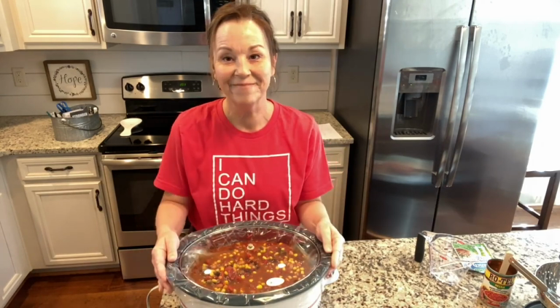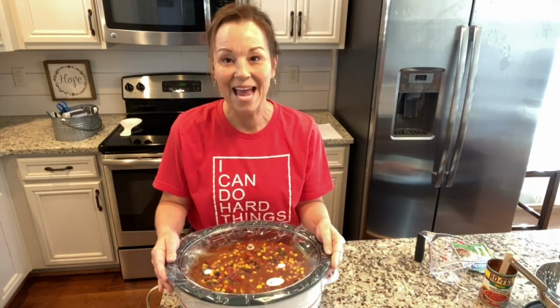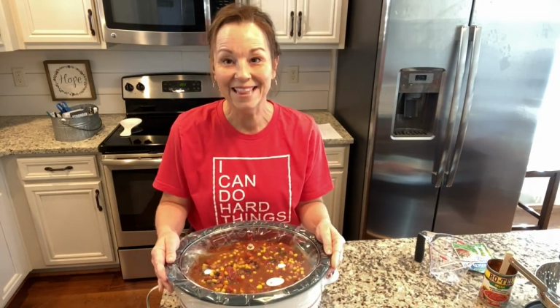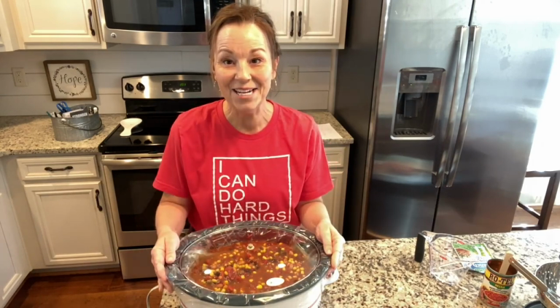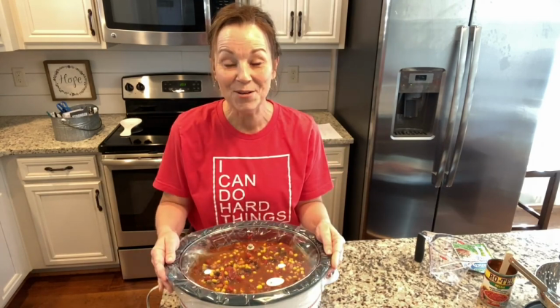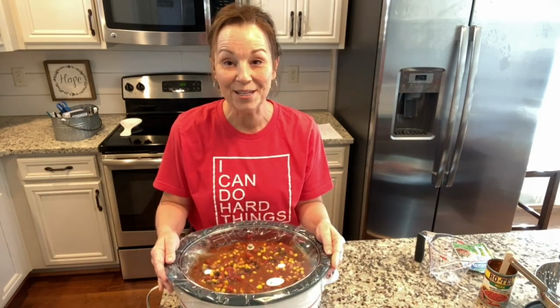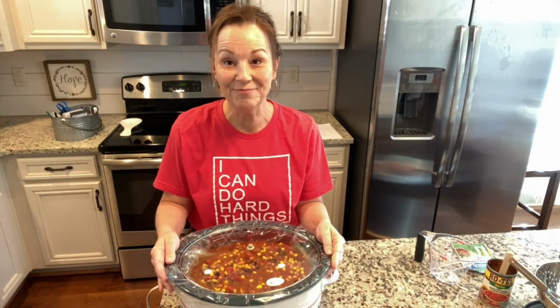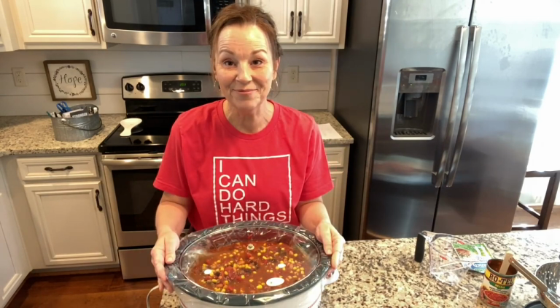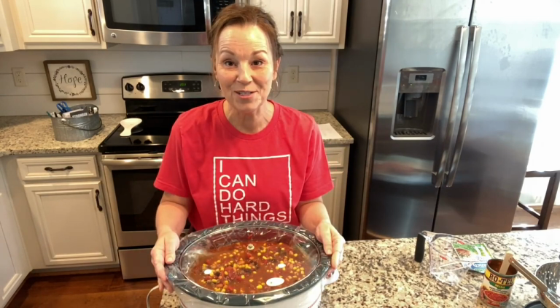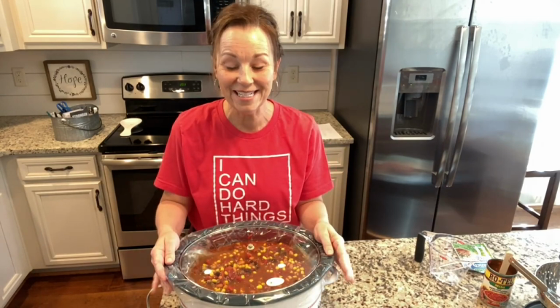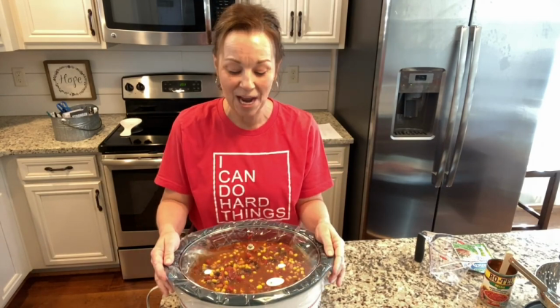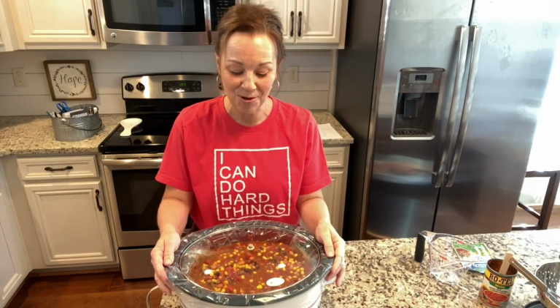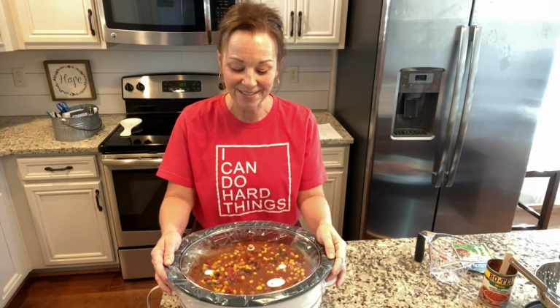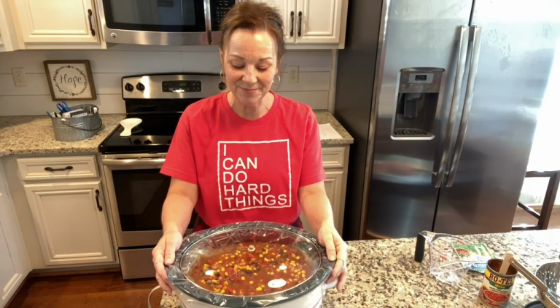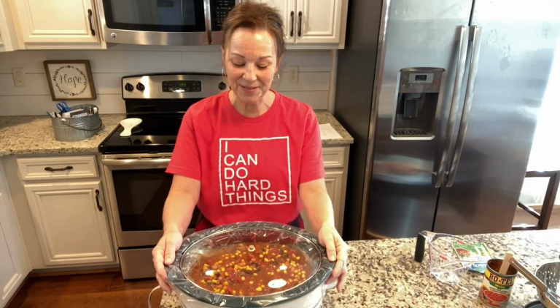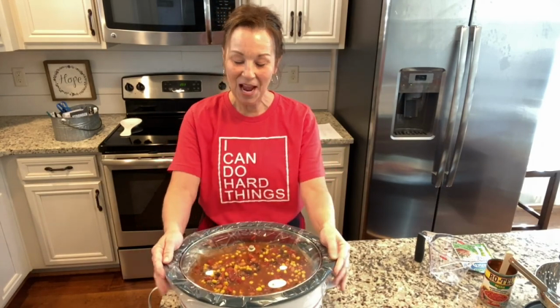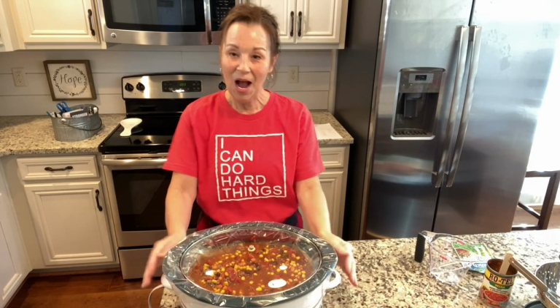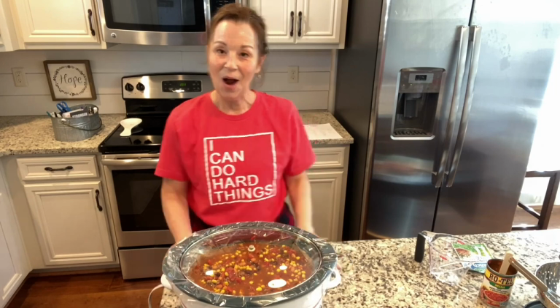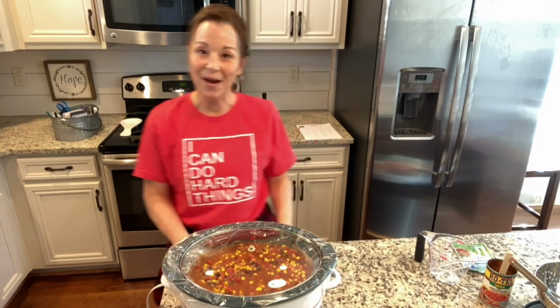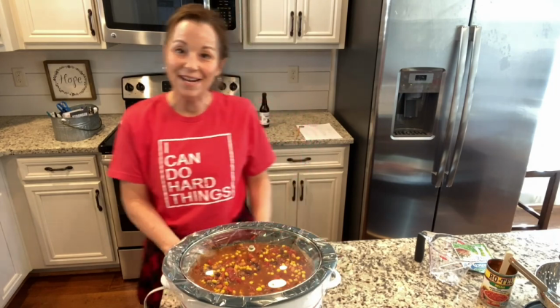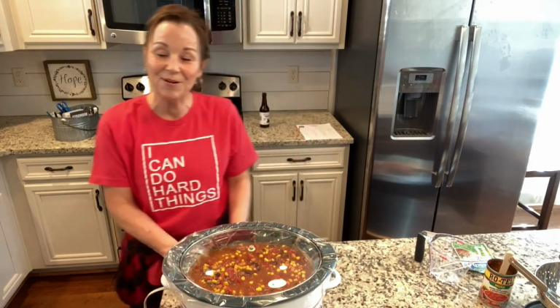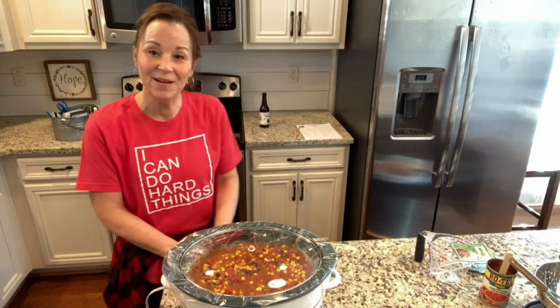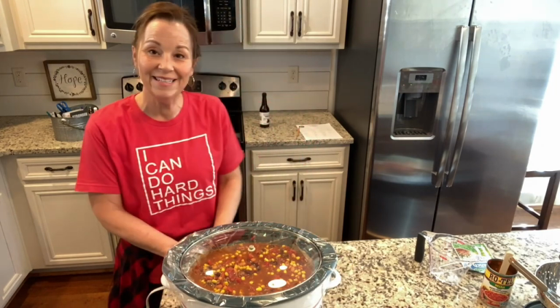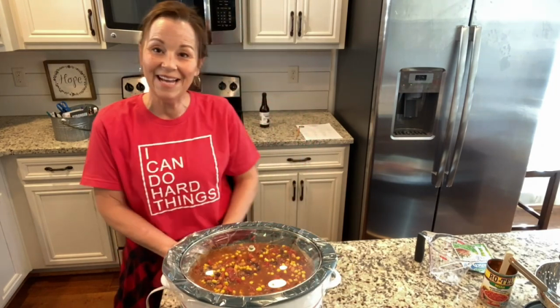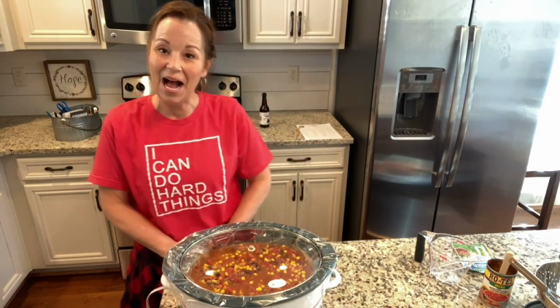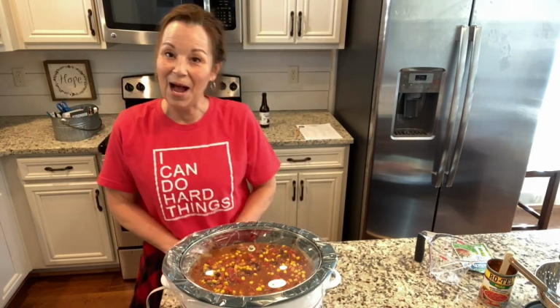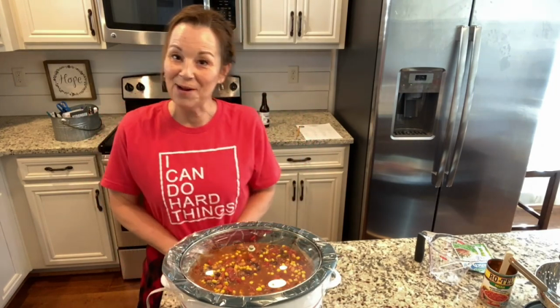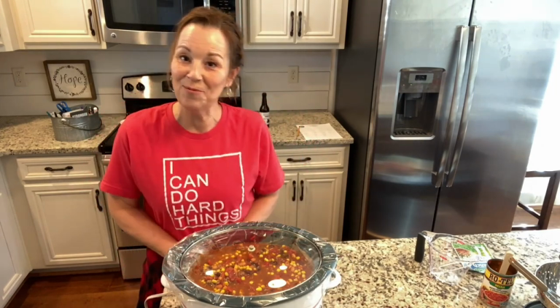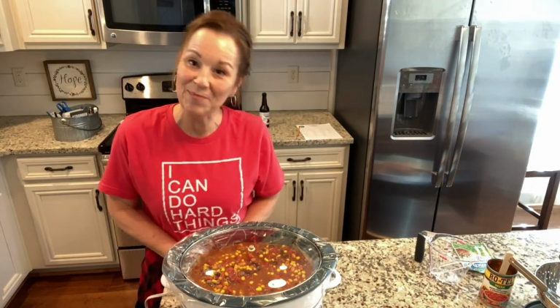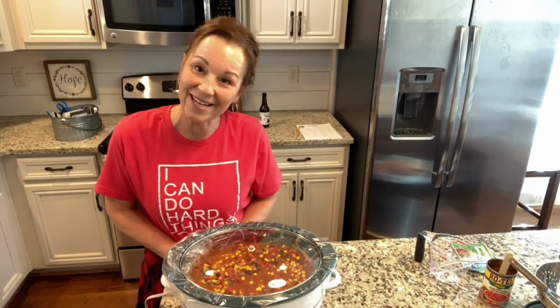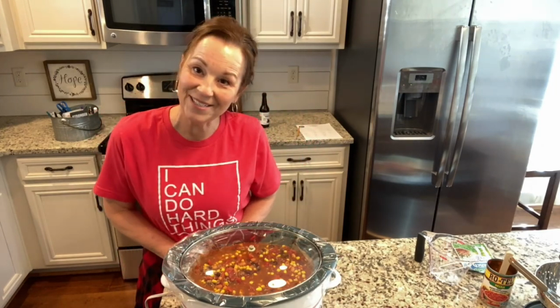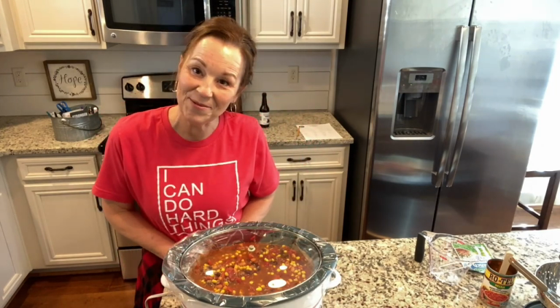Now you're just going to put the lid on it and let it cook for six hours. All right everyone, I will be back soon.